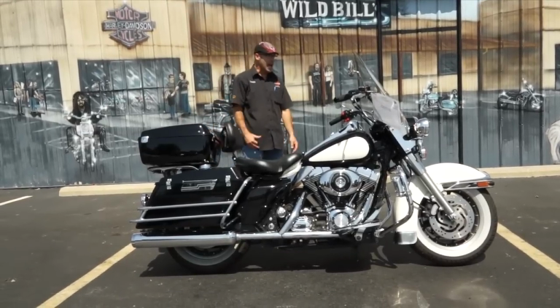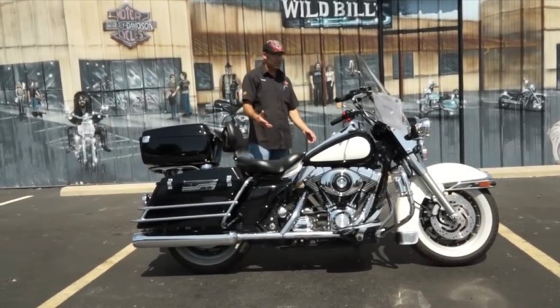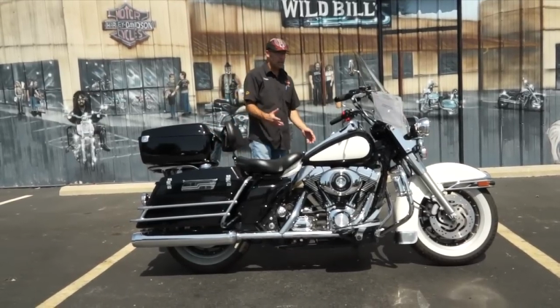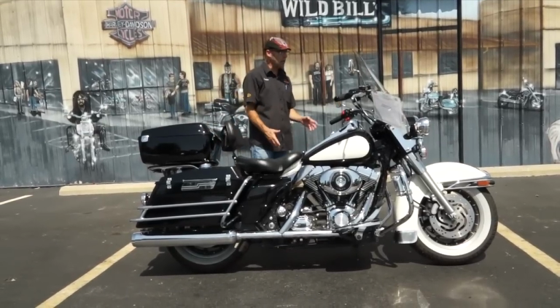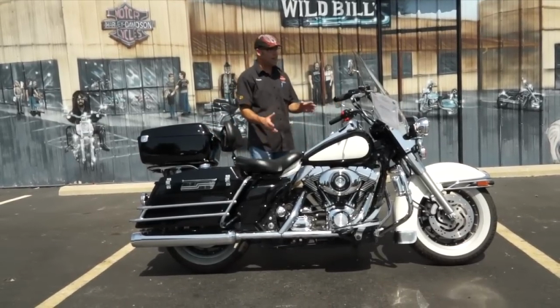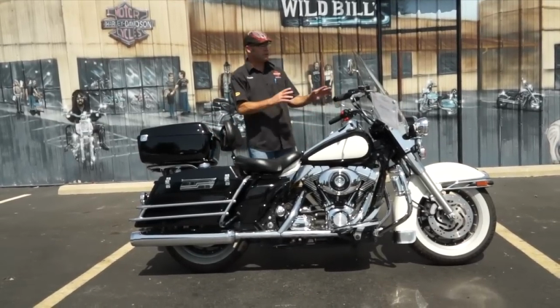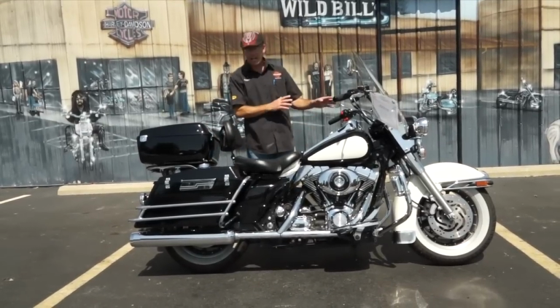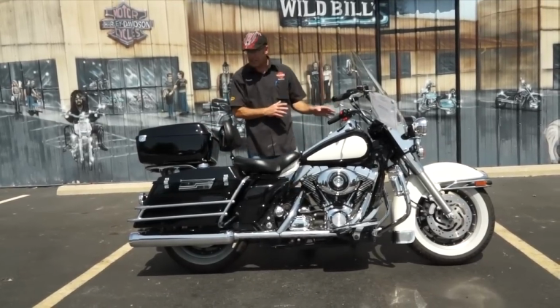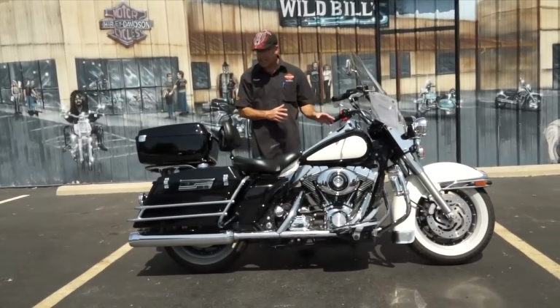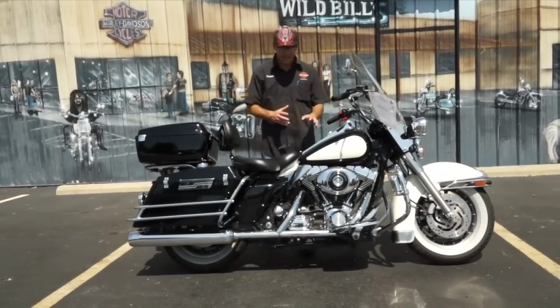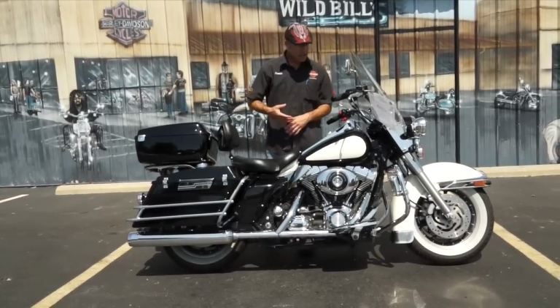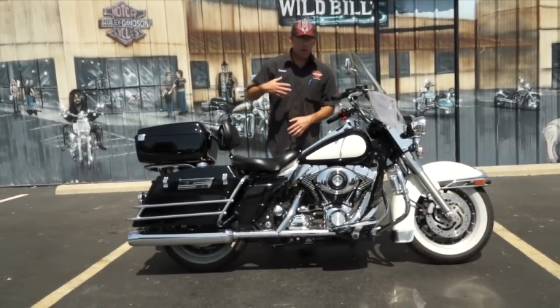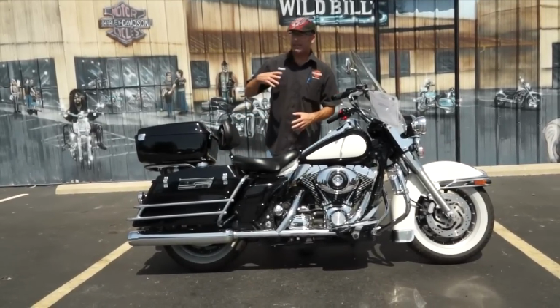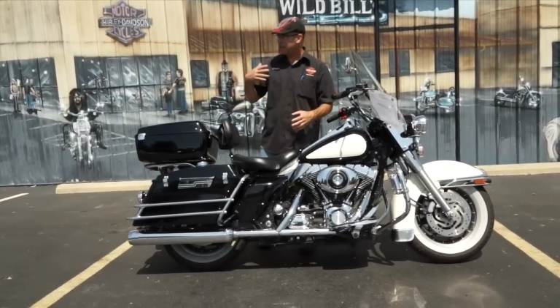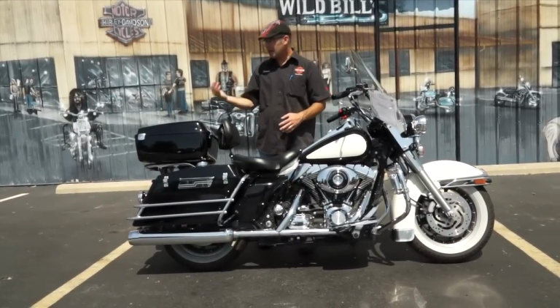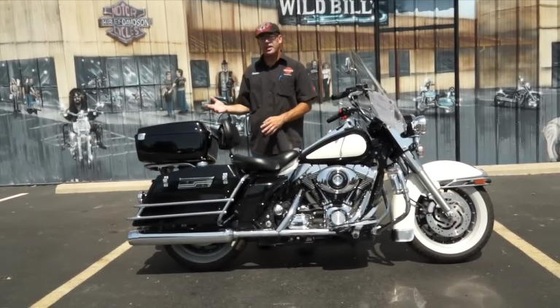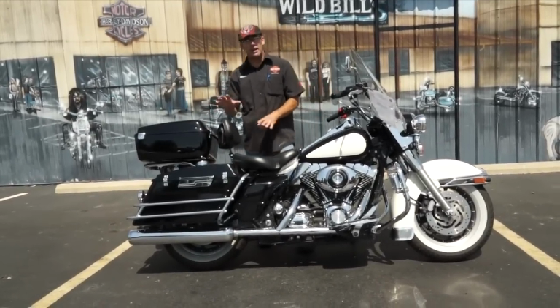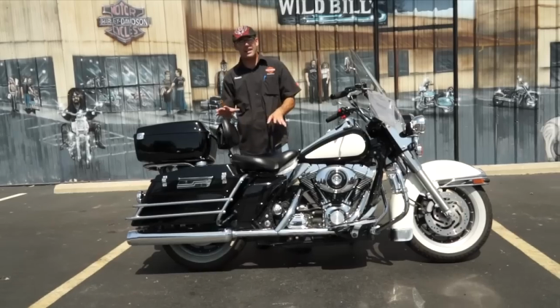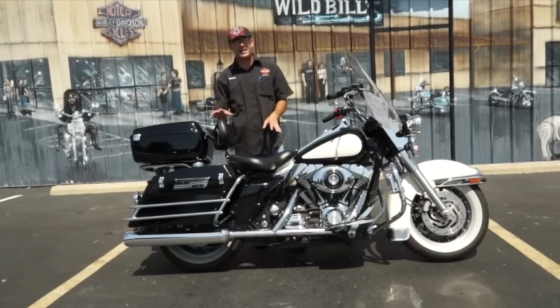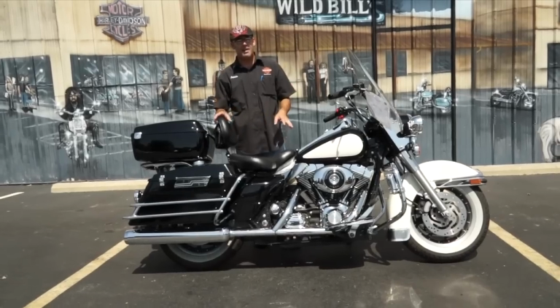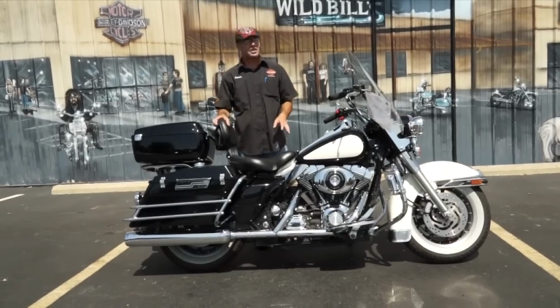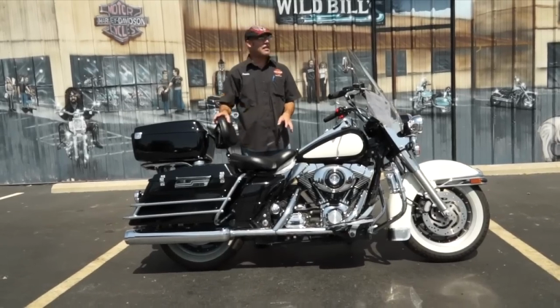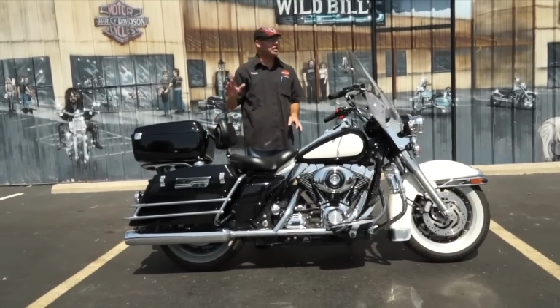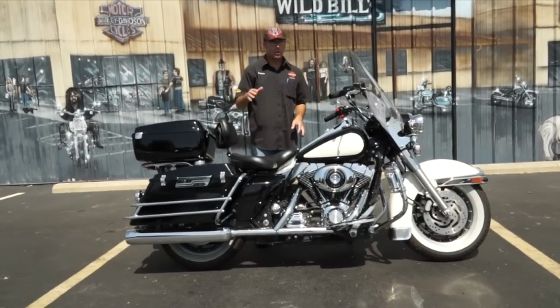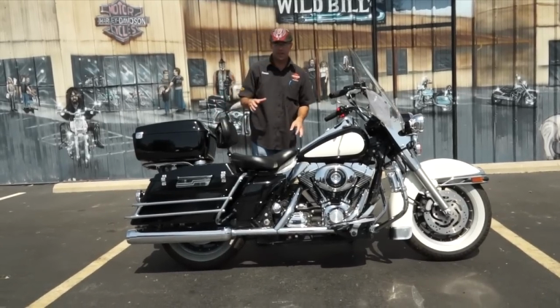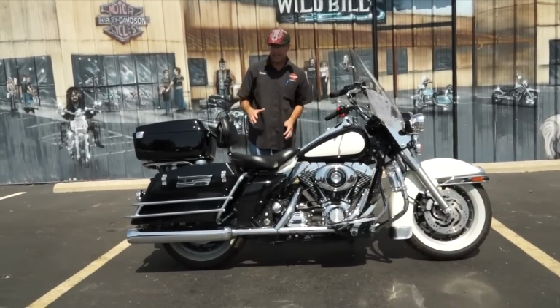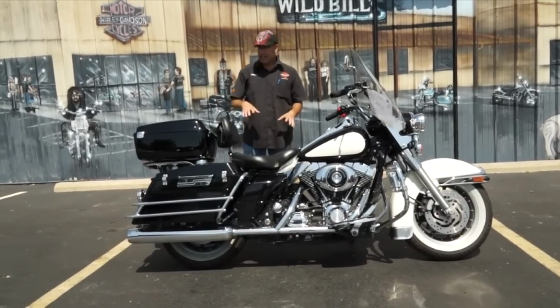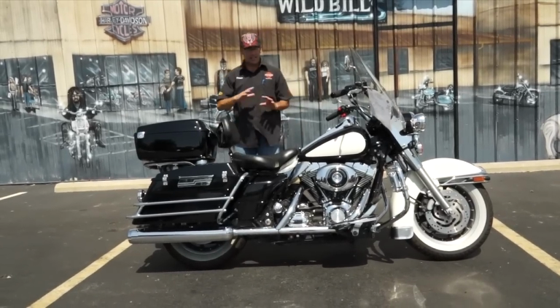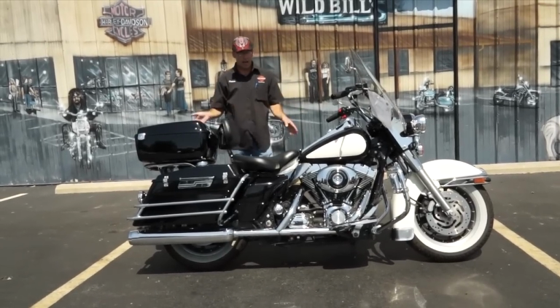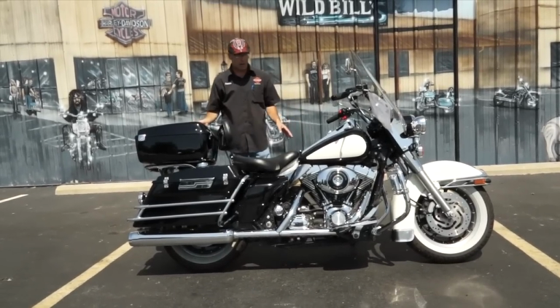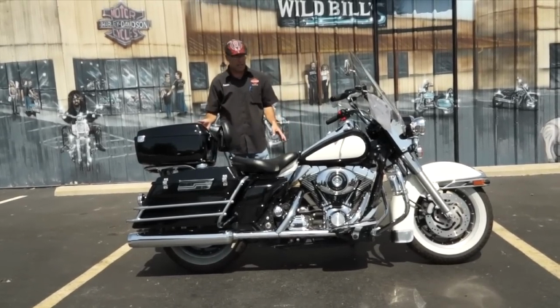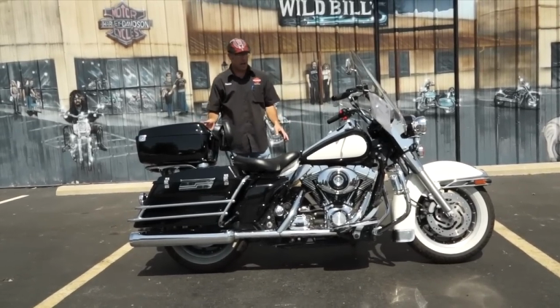As you can tell, you don't have all the flashing lights. You don't have the interceptor kit or anything like that, but what you have is a good Road King that's set up and ready to go.